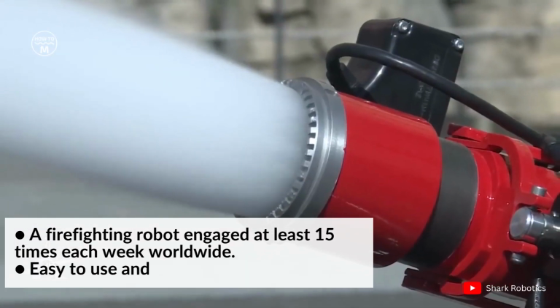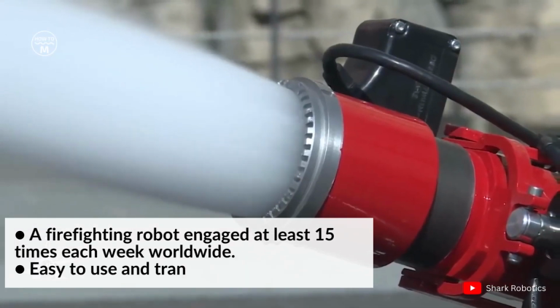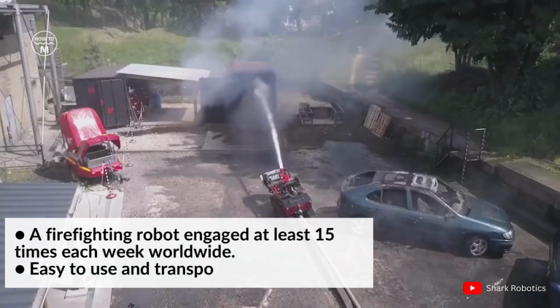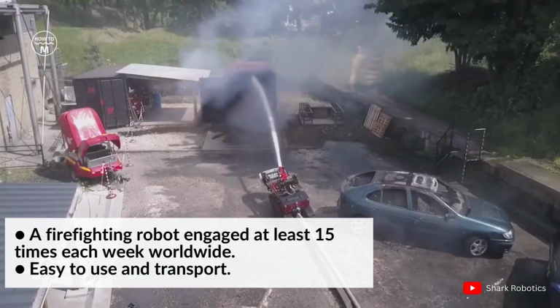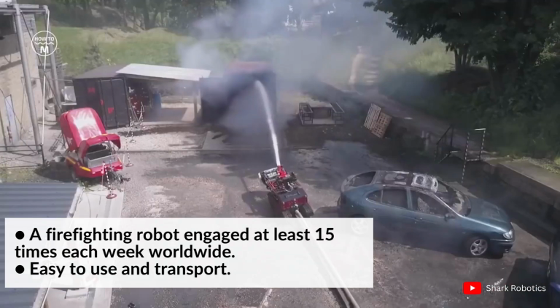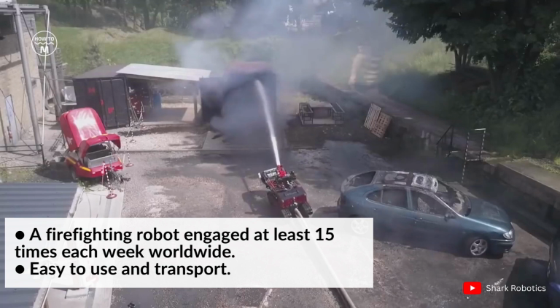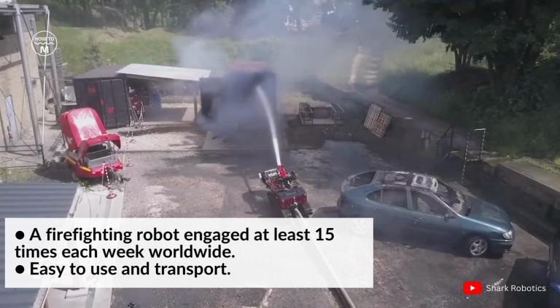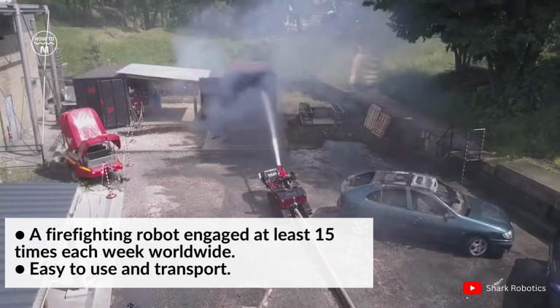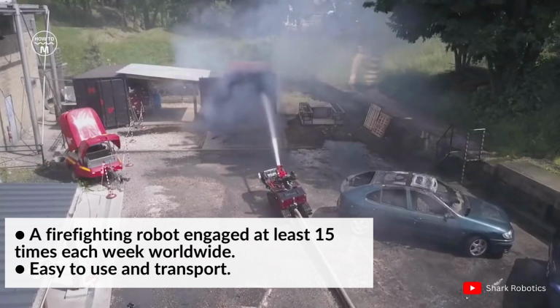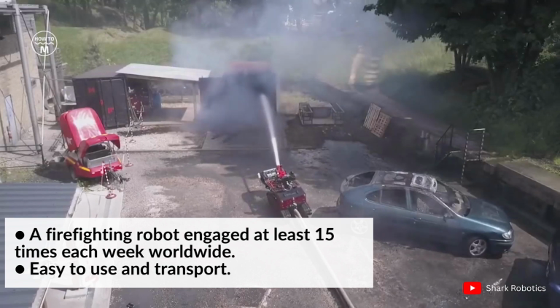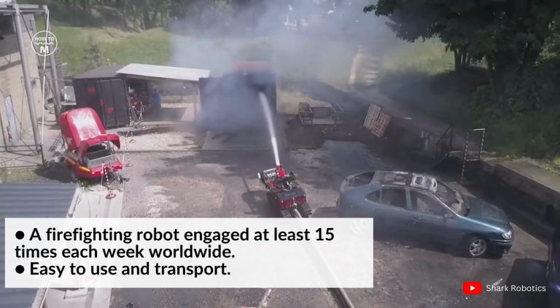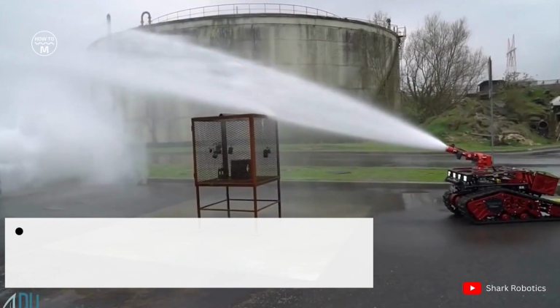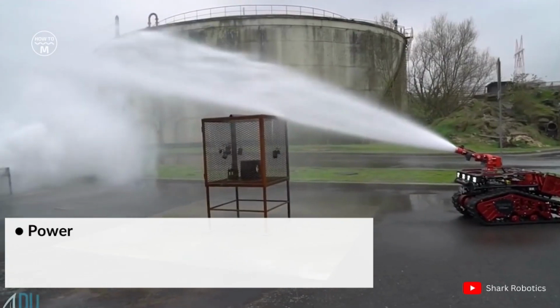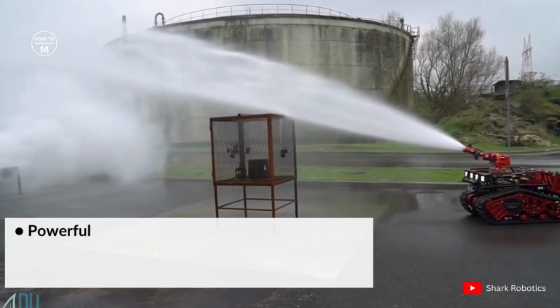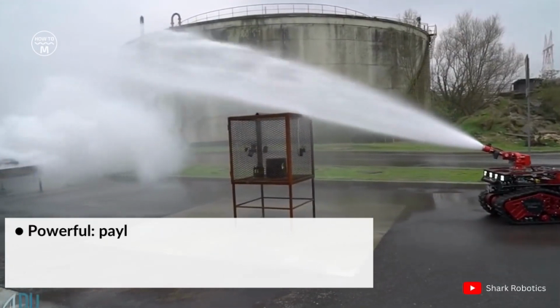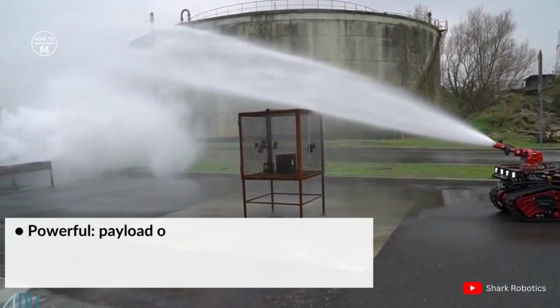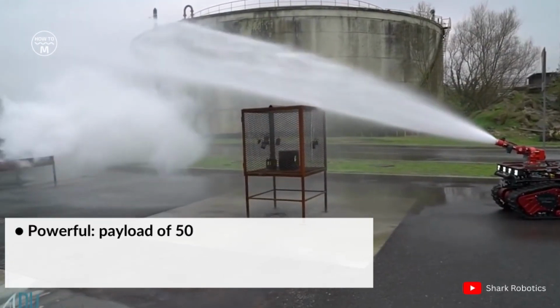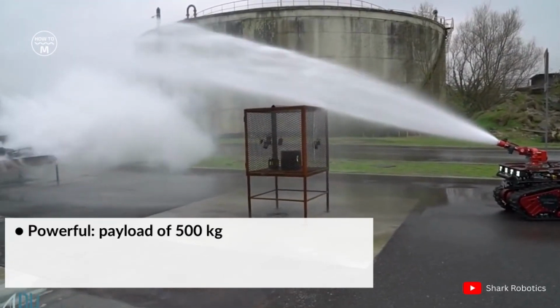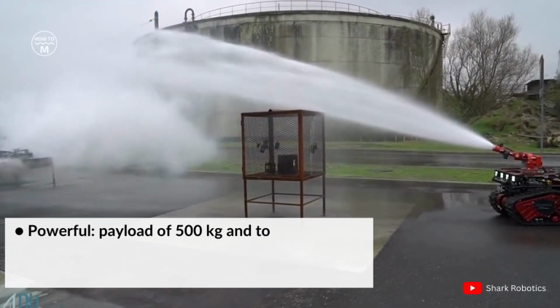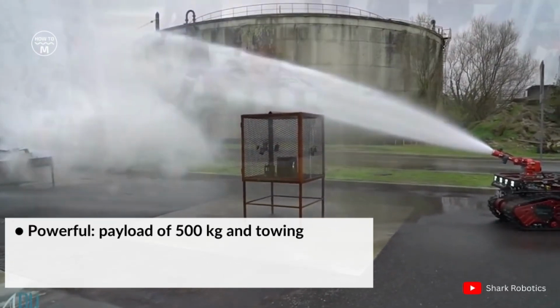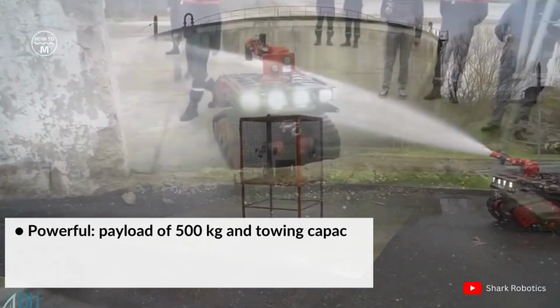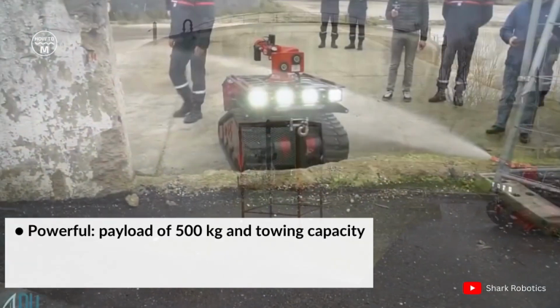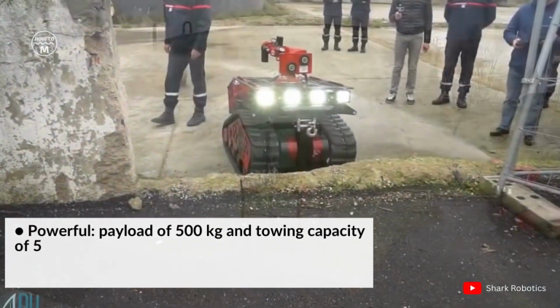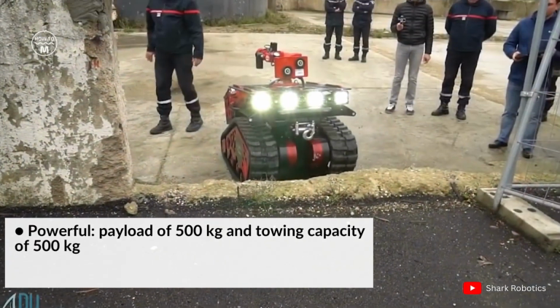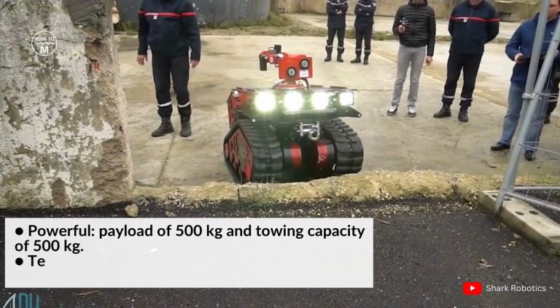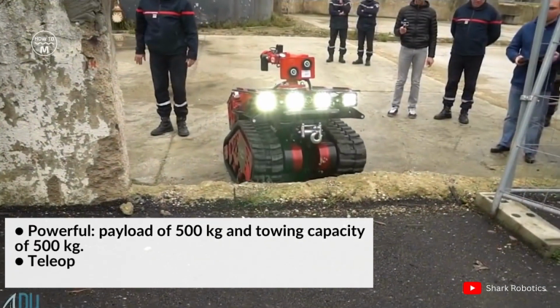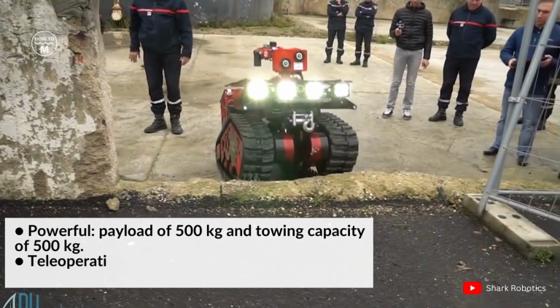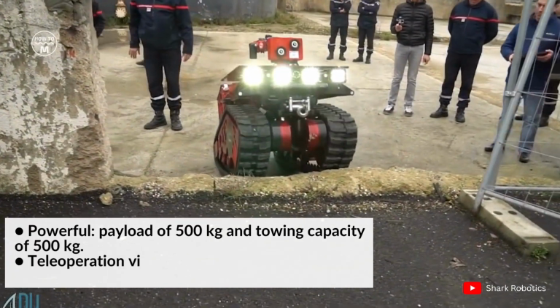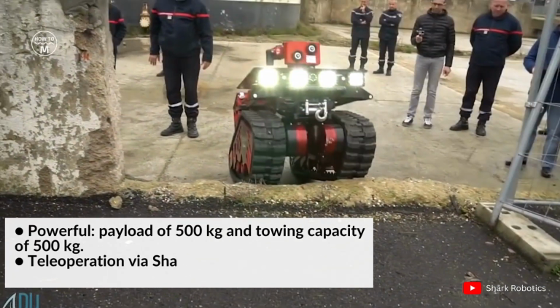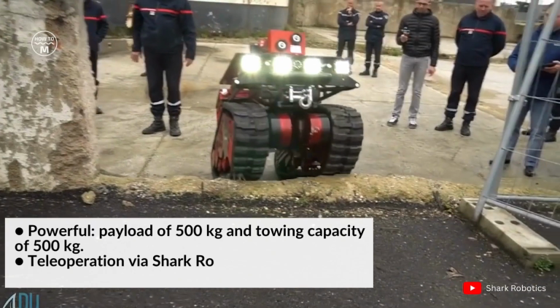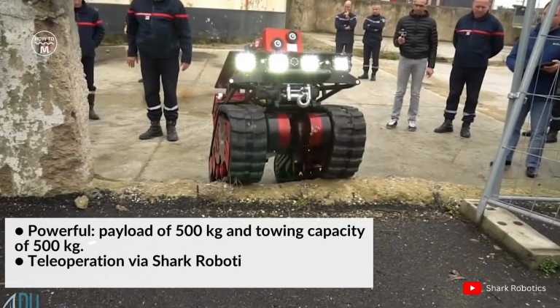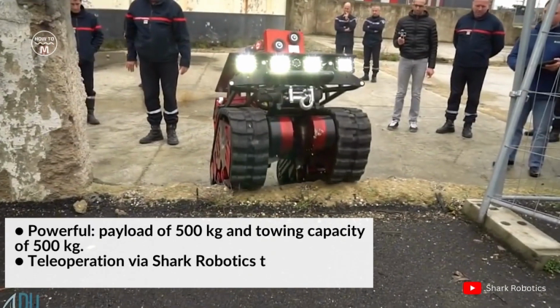The Colossus is very easy to use and transport. It has a powerful payload of 500 kg and a towing capacity of 500 kg.